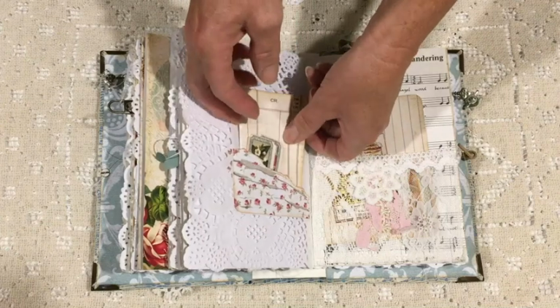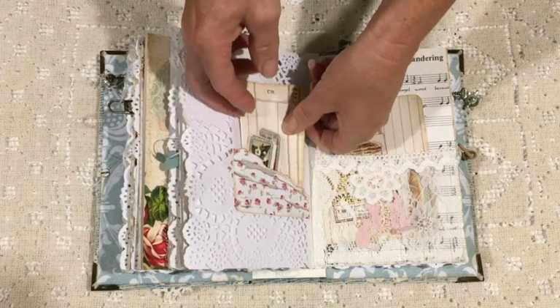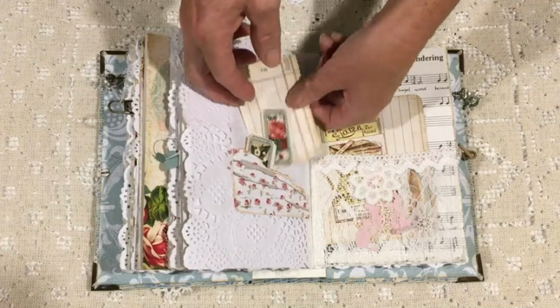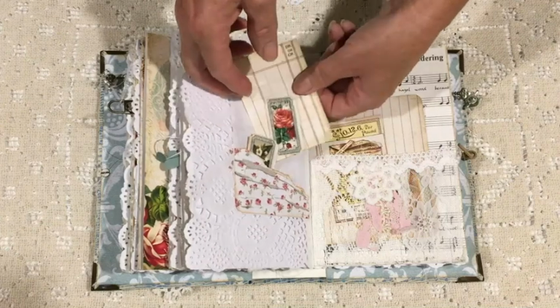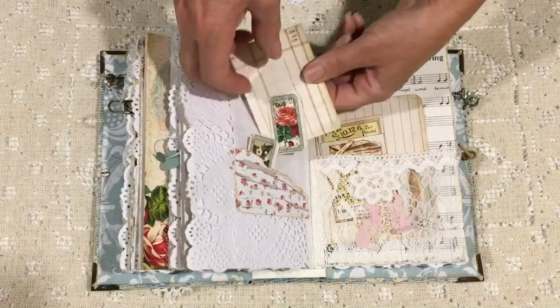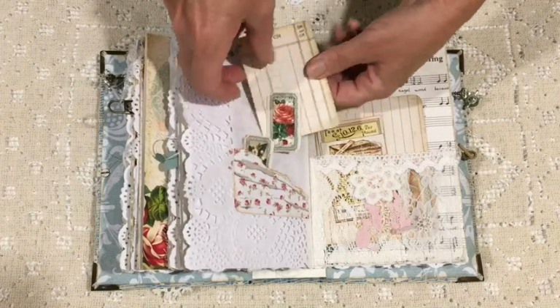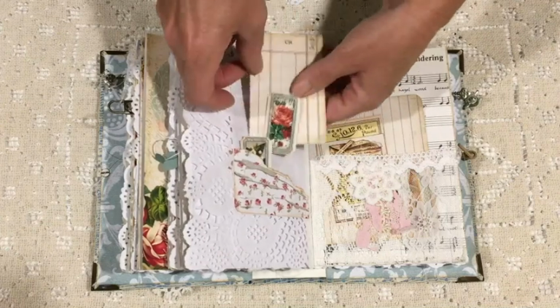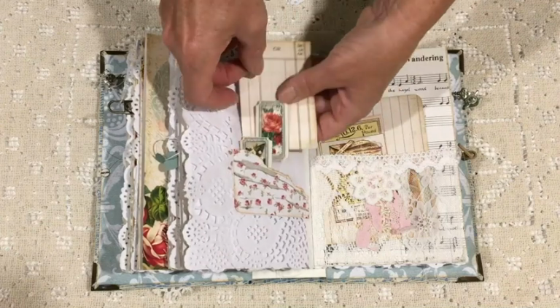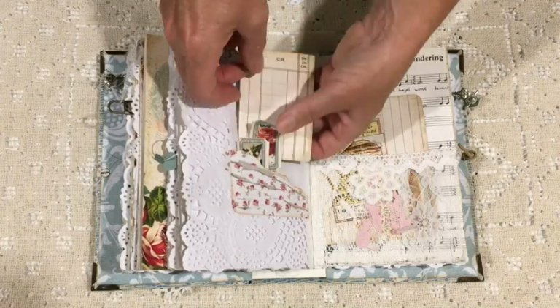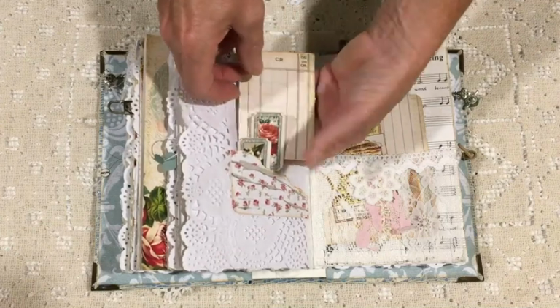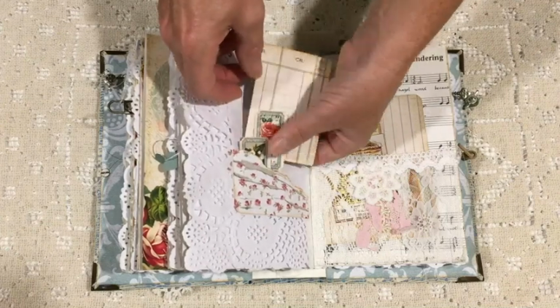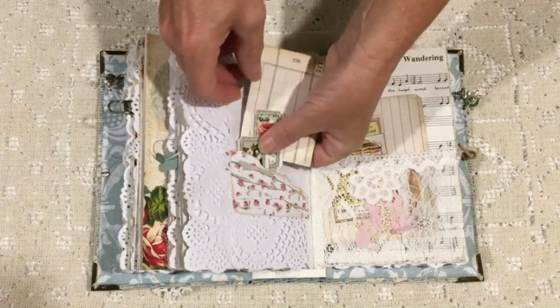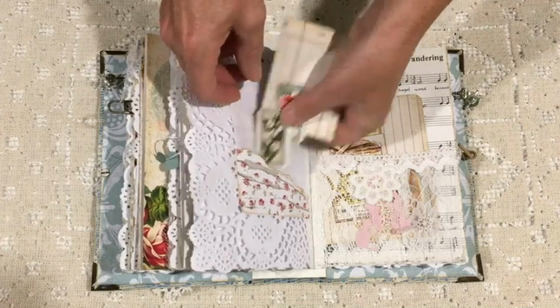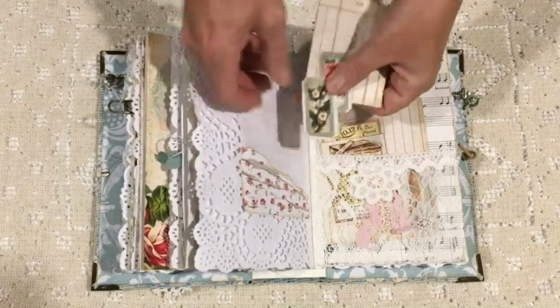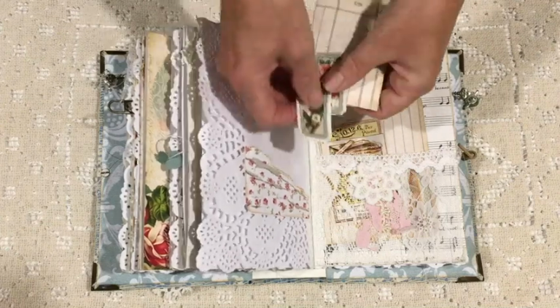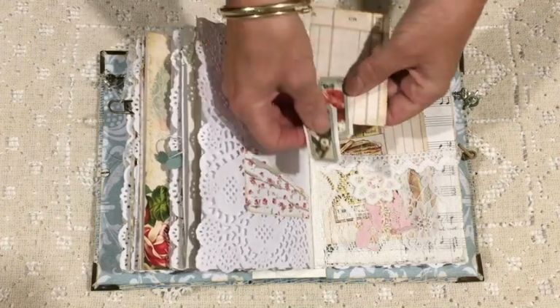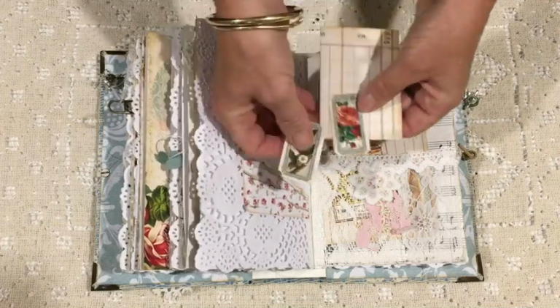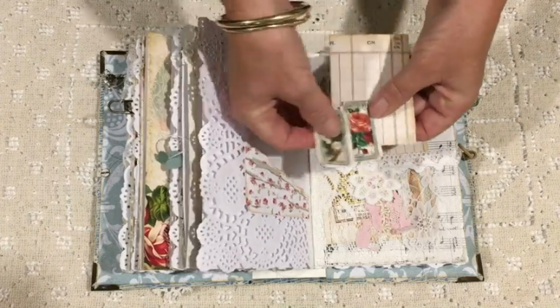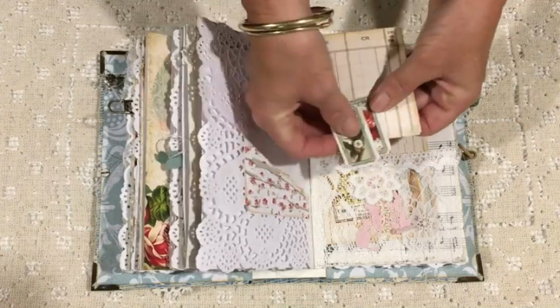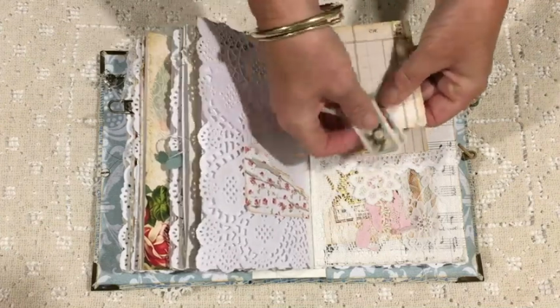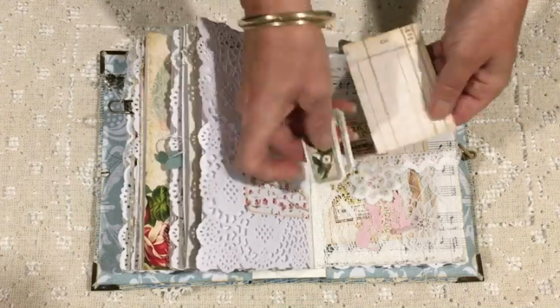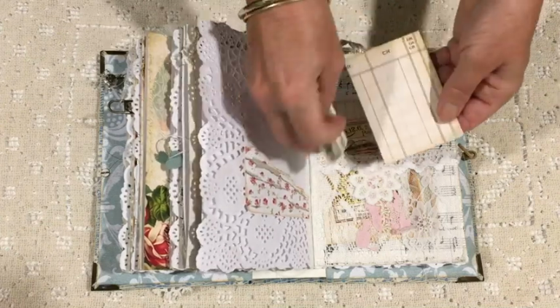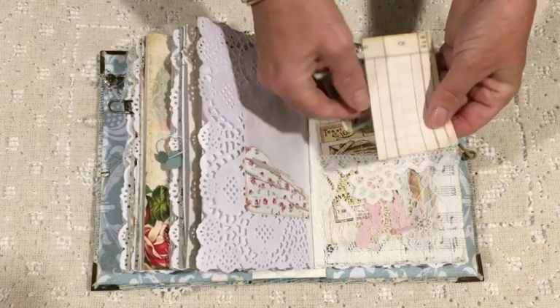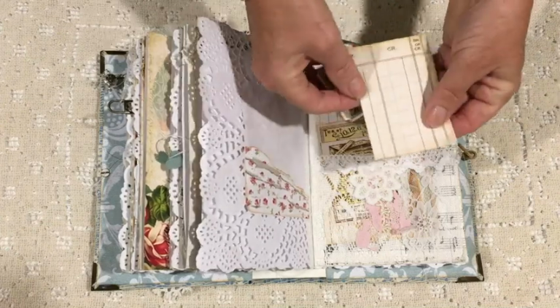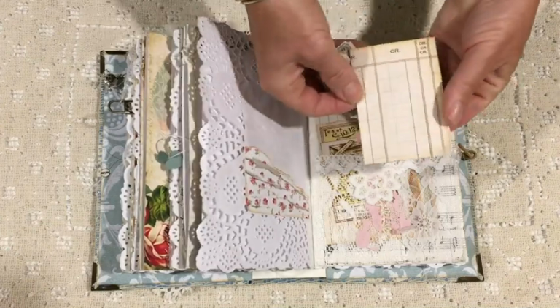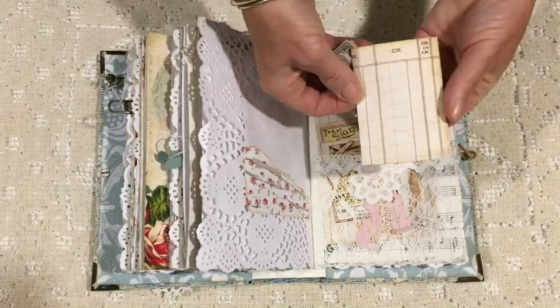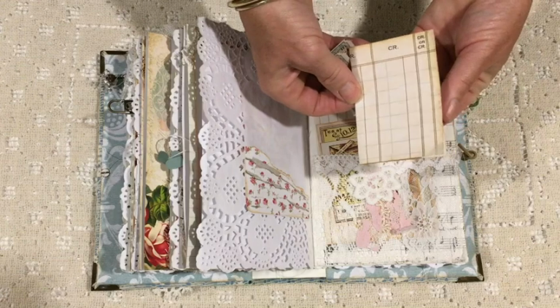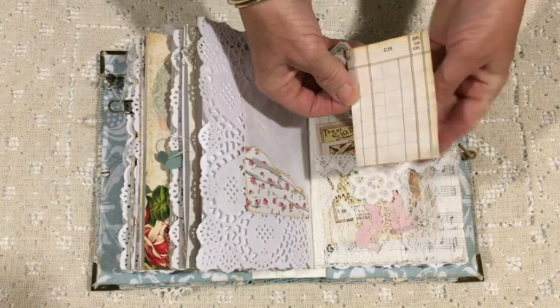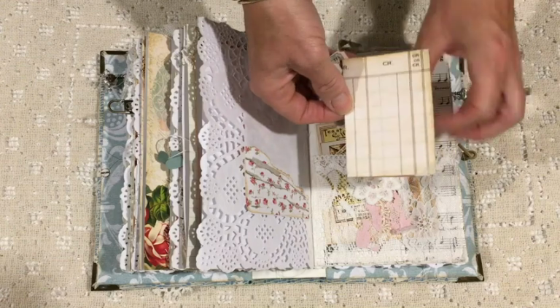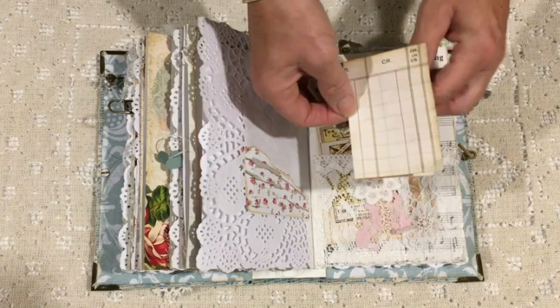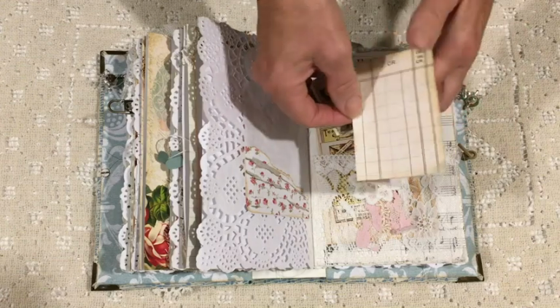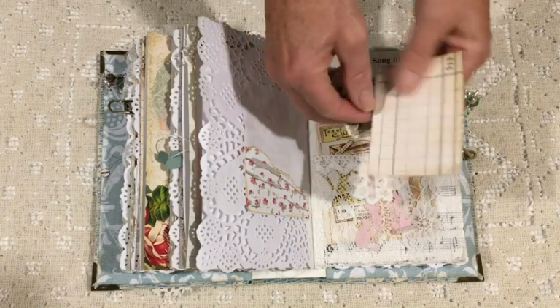A little bit of scrap paper and some tickets that are included in the kit.